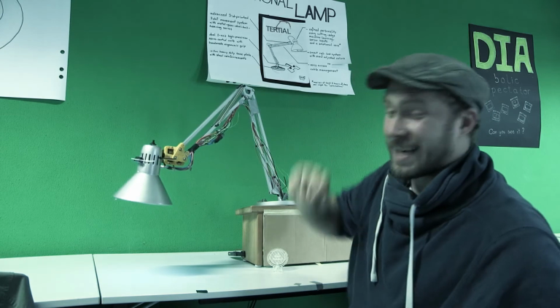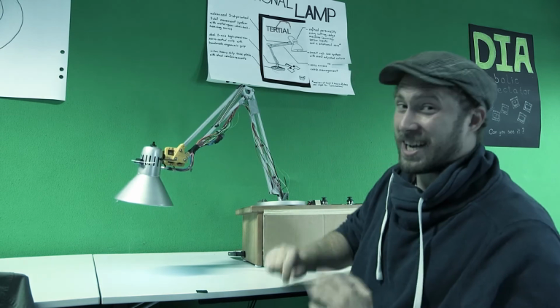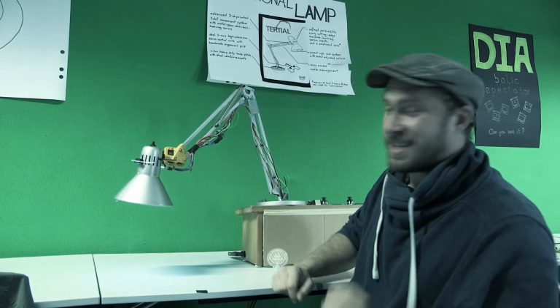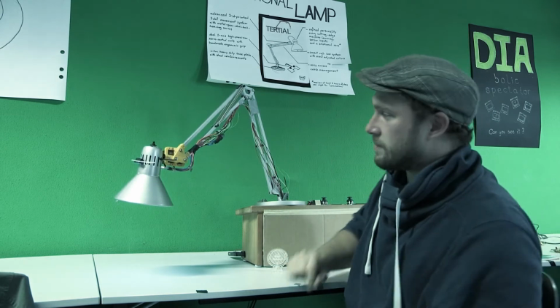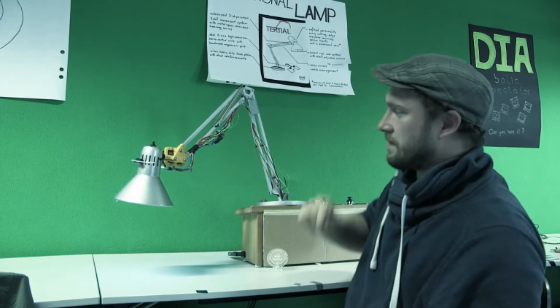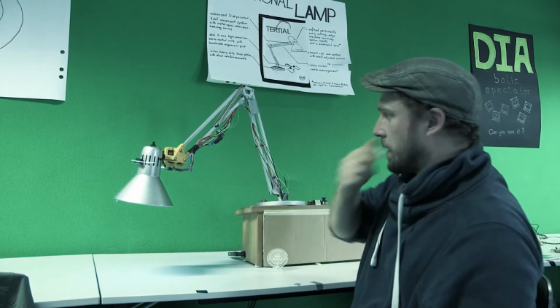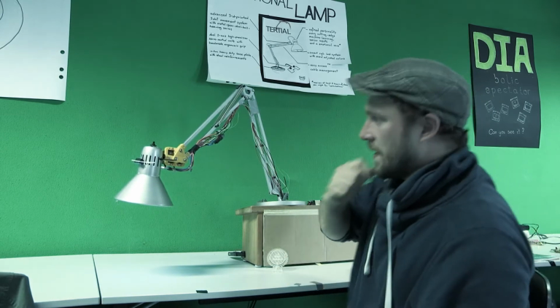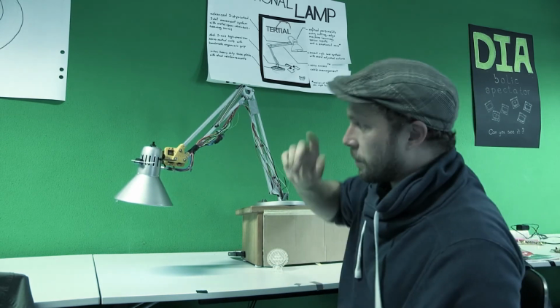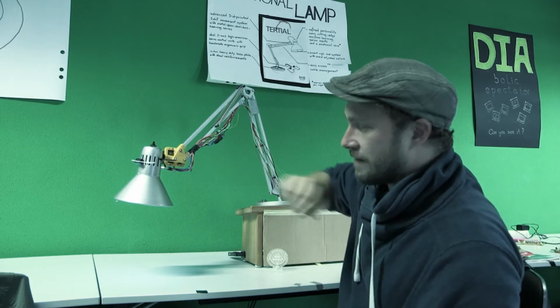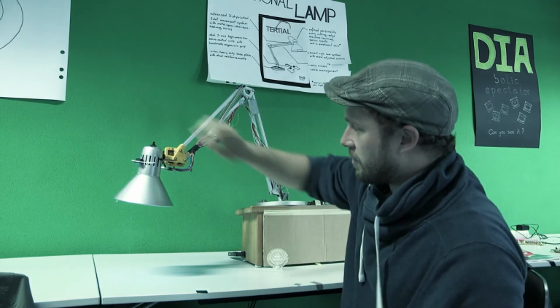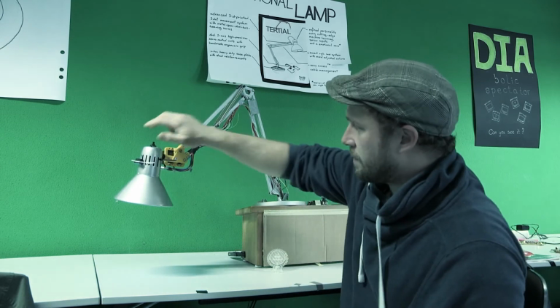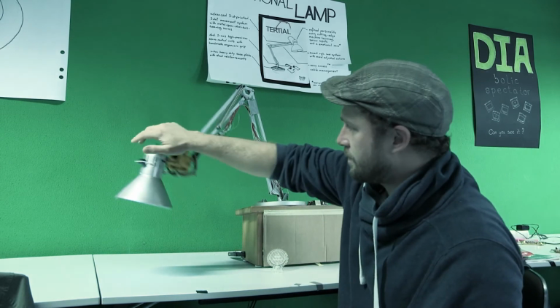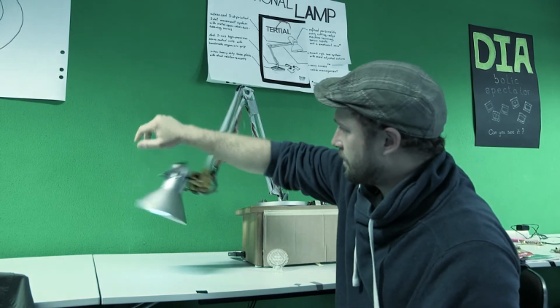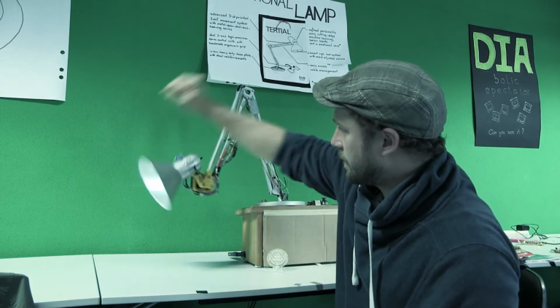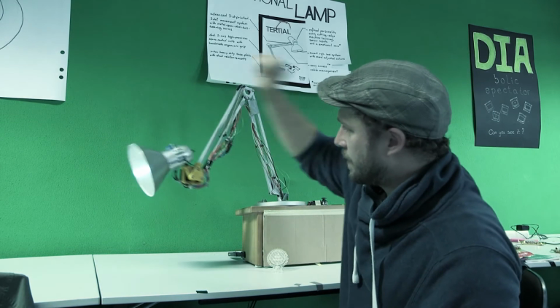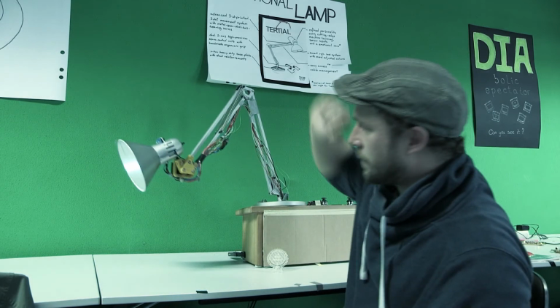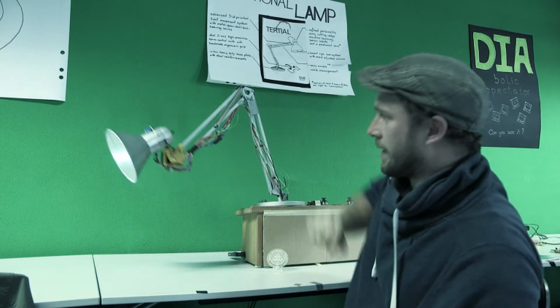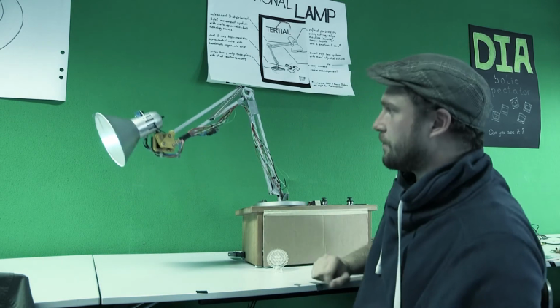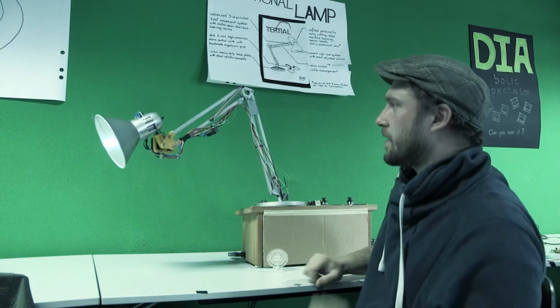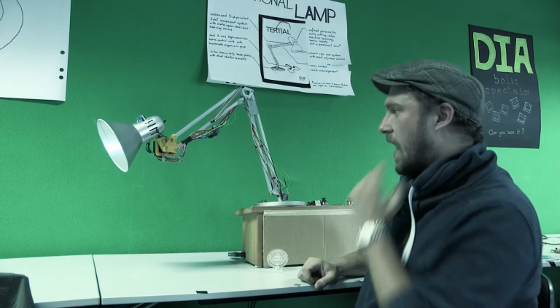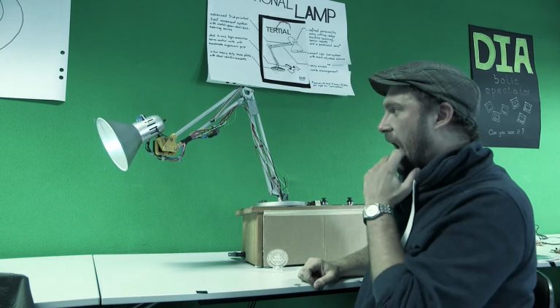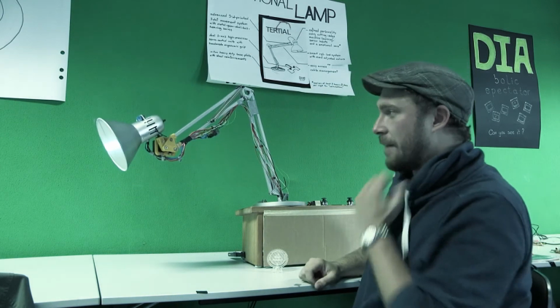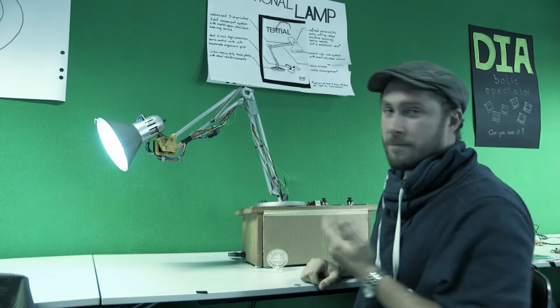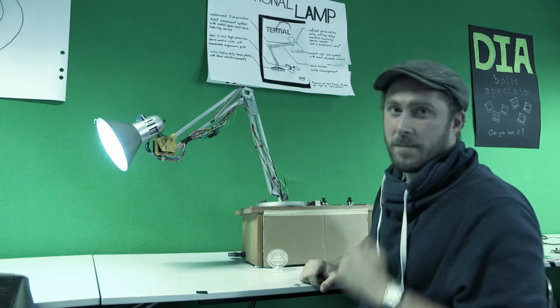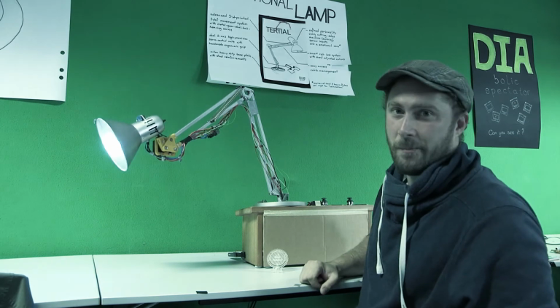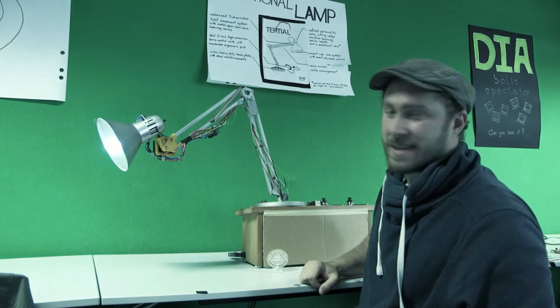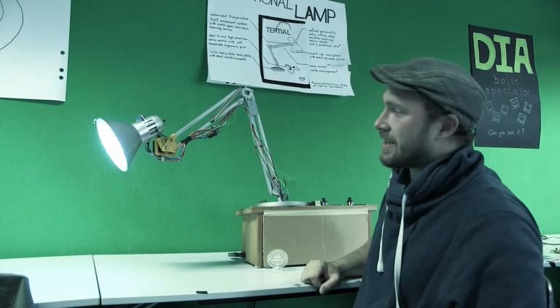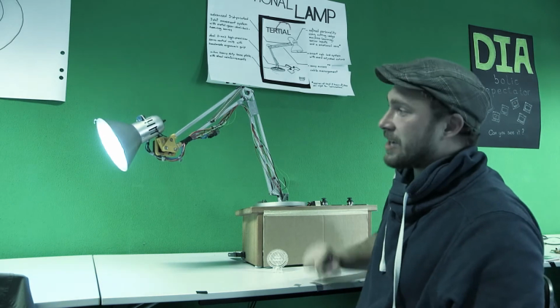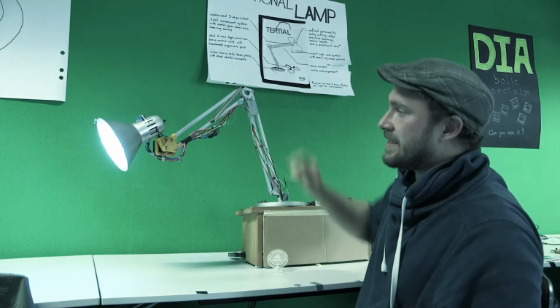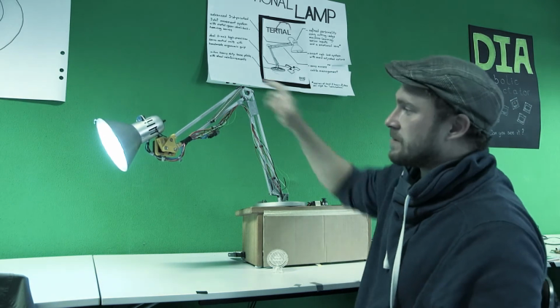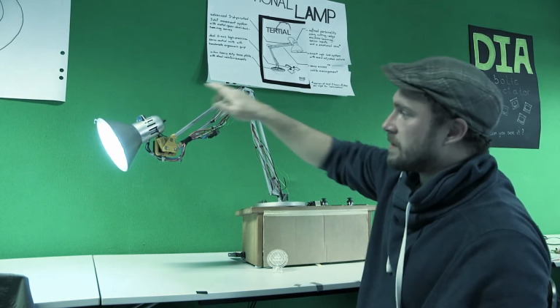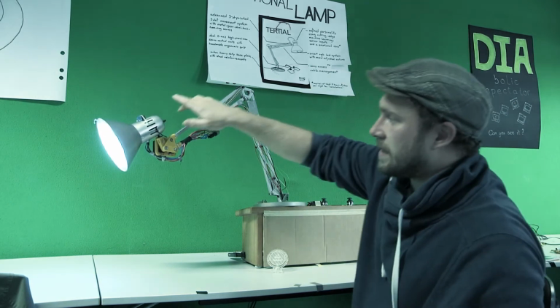Okay, scheint dir nicht so zu gefallen. Ich probiere es einfach nochmal. Mag sie anscheinend nicht so. Ich probiere es mal.